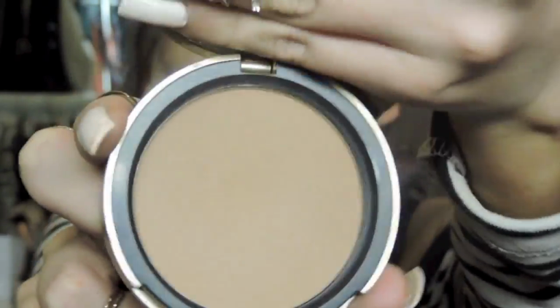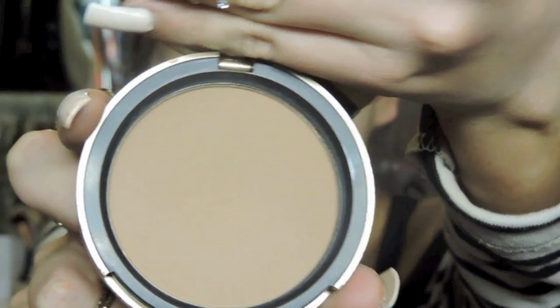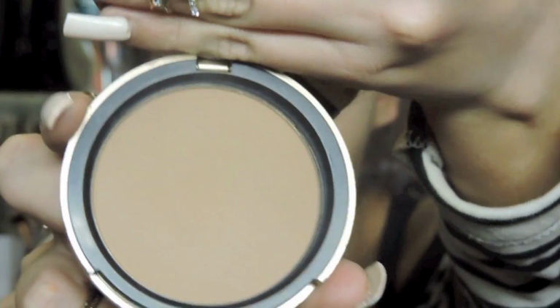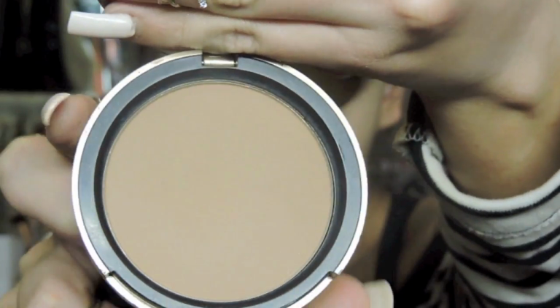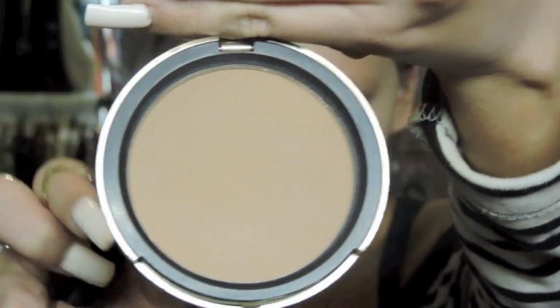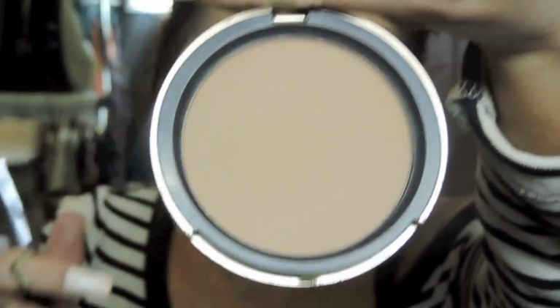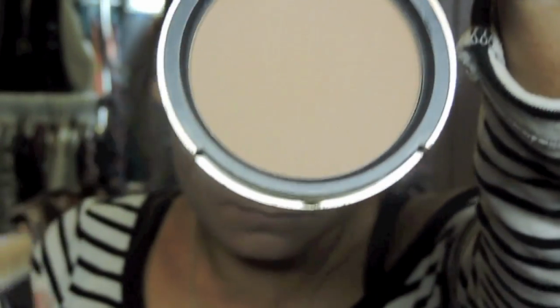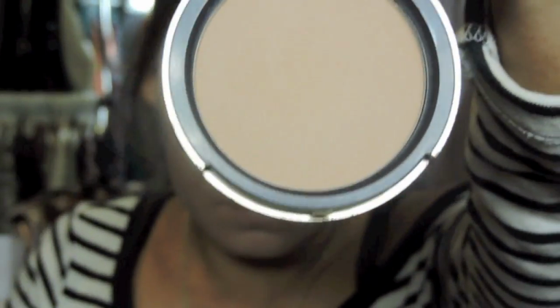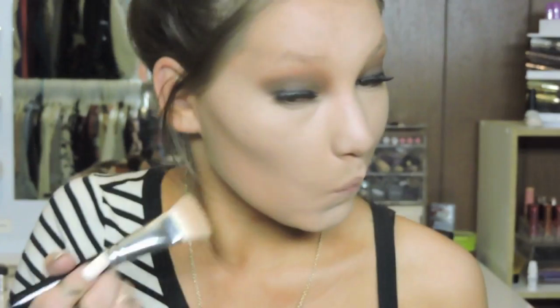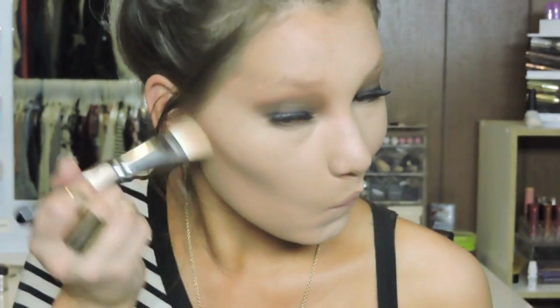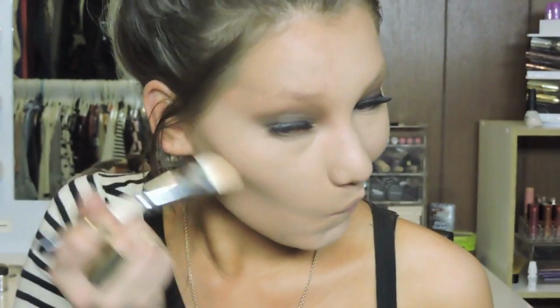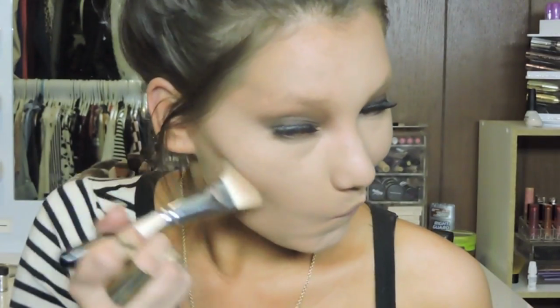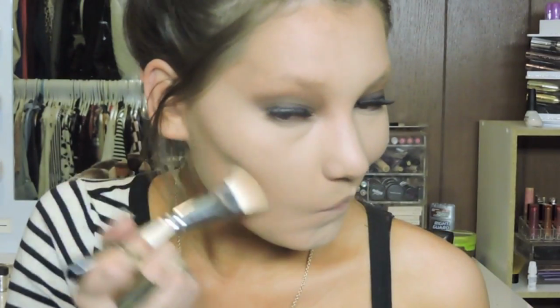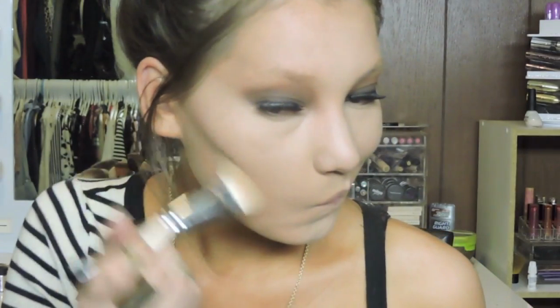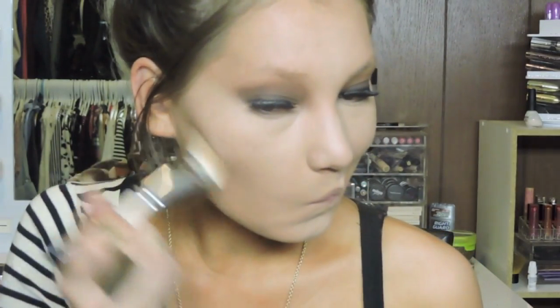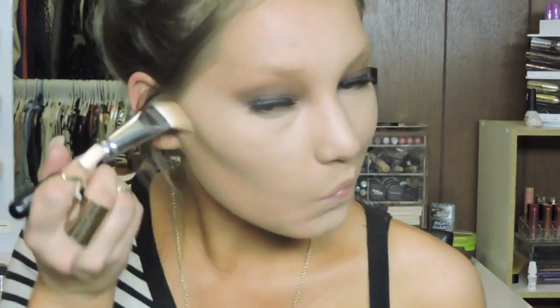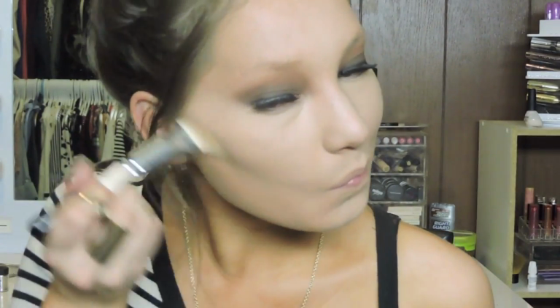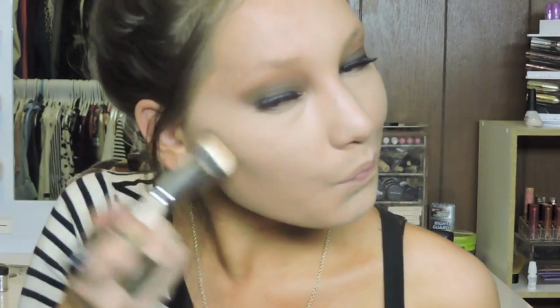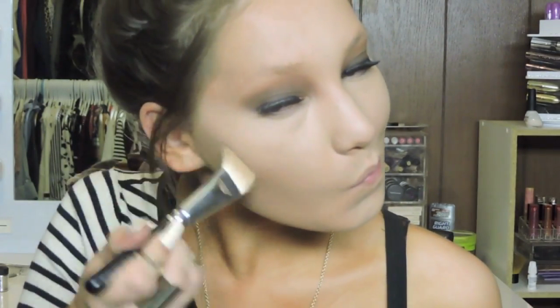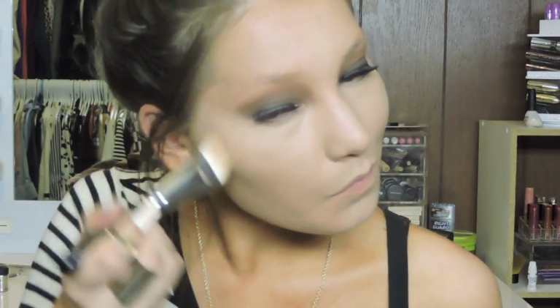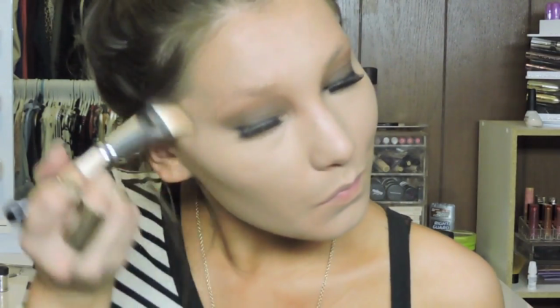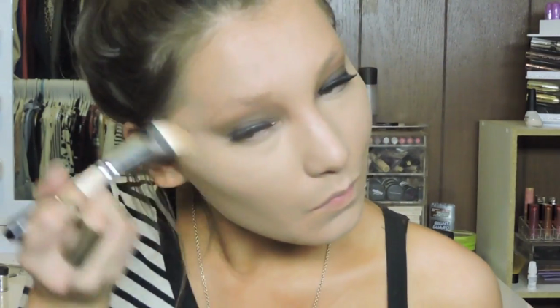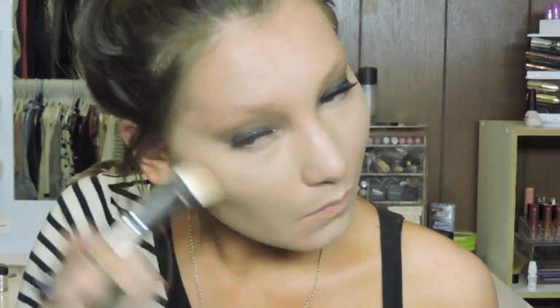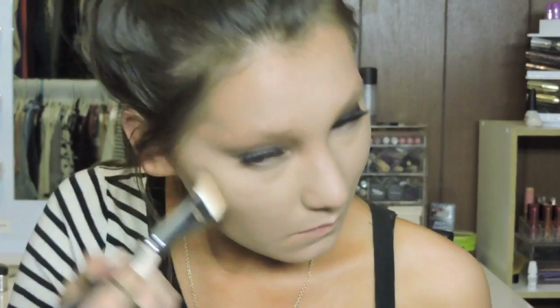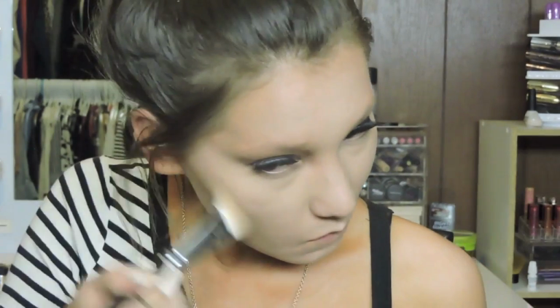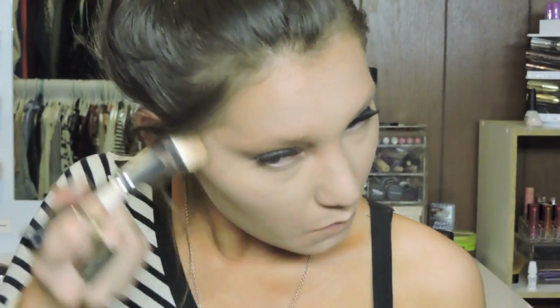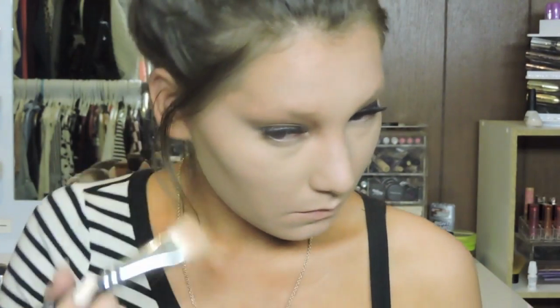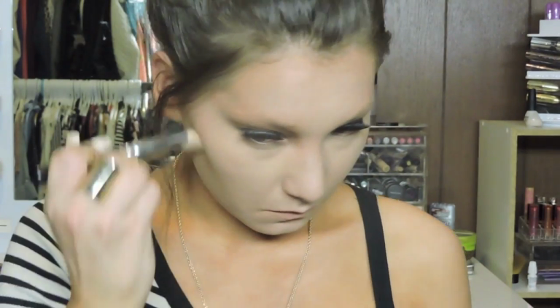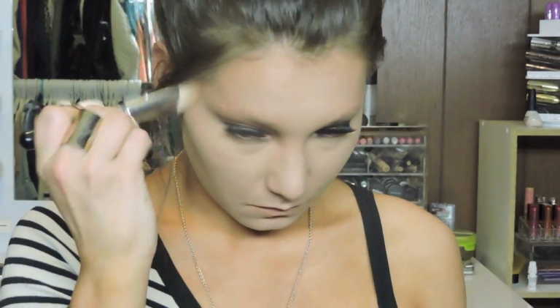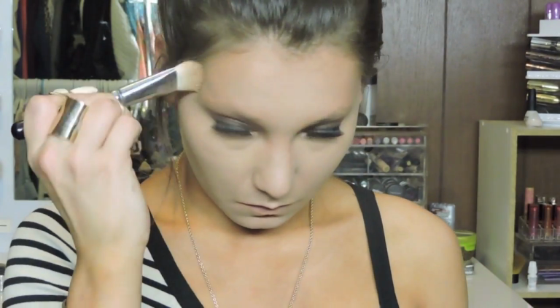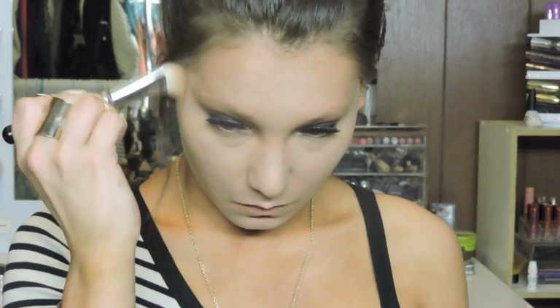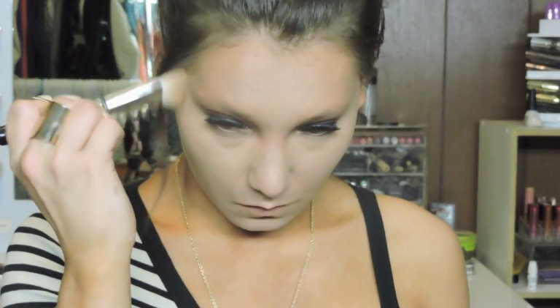Then I'm going to be contouring. I'm using the Too Faced Chocolate Soleil Bronzer.